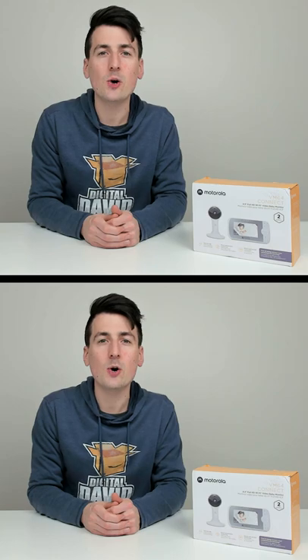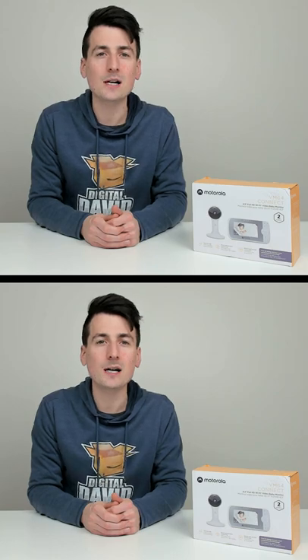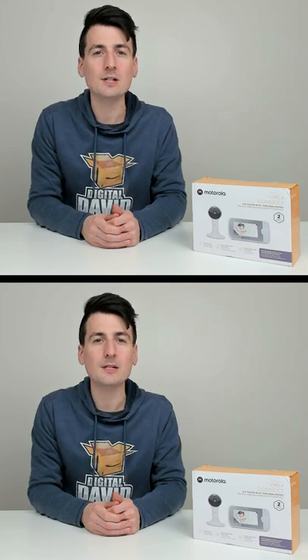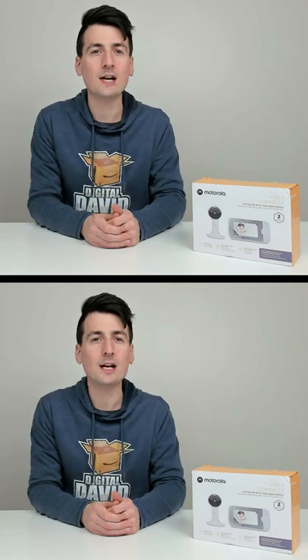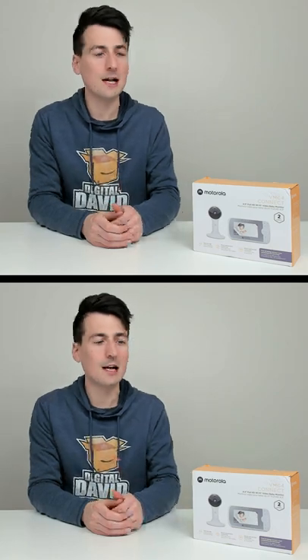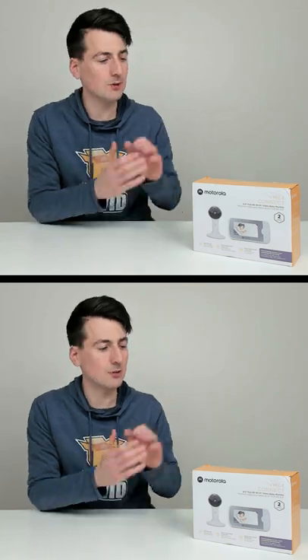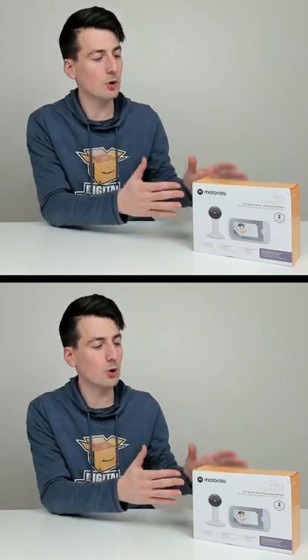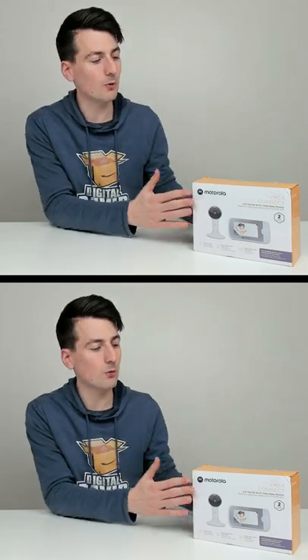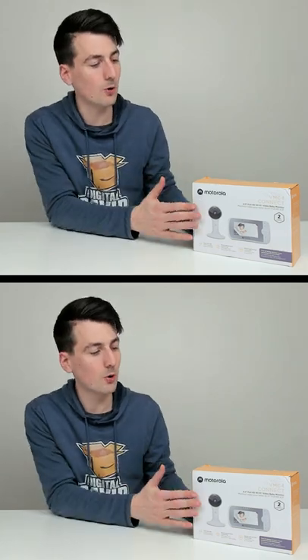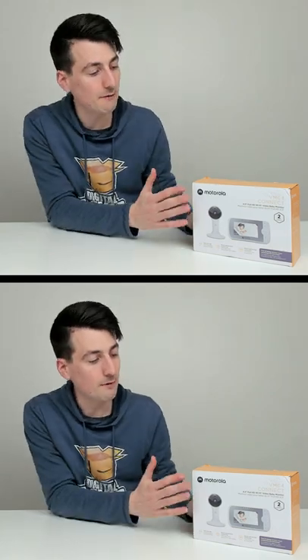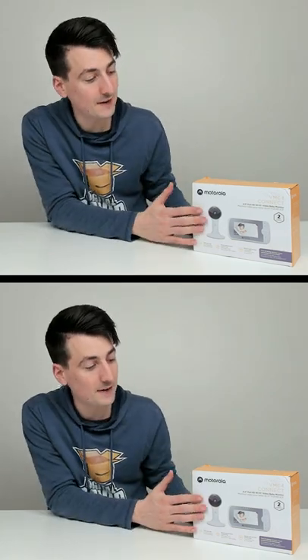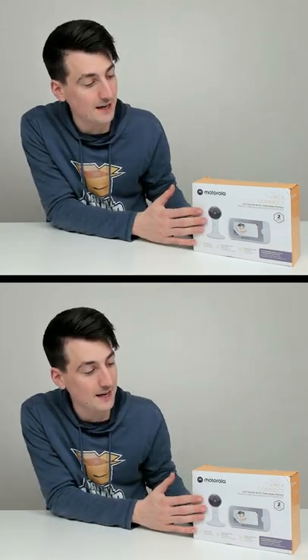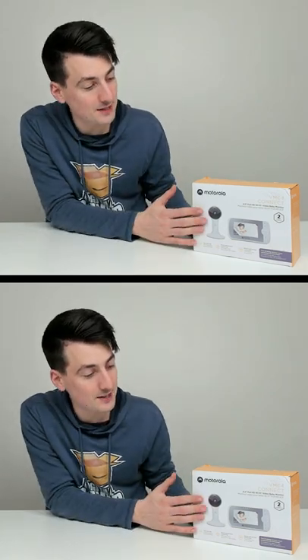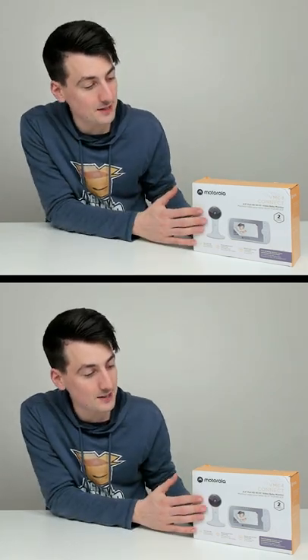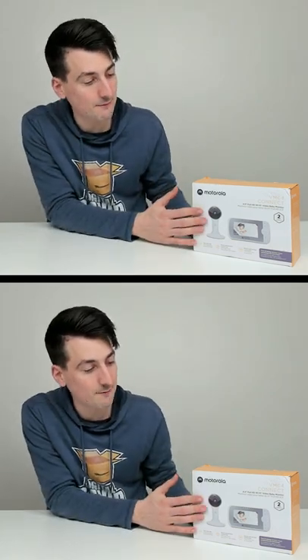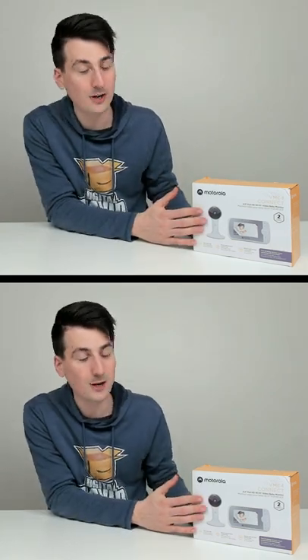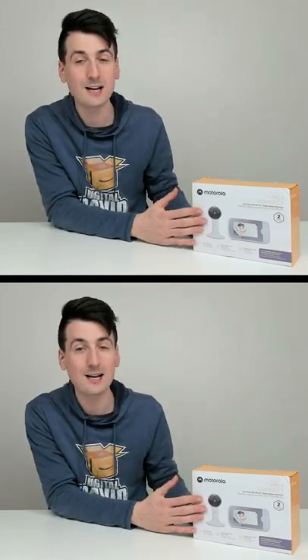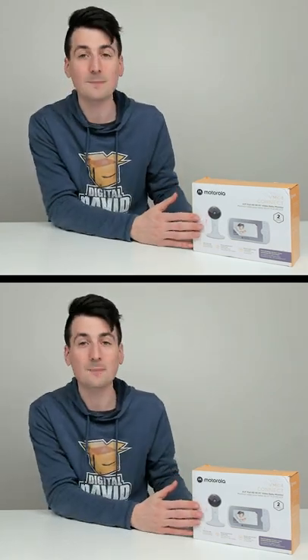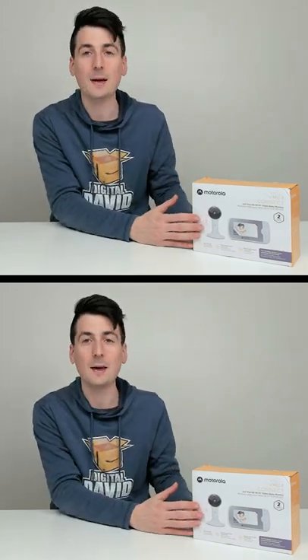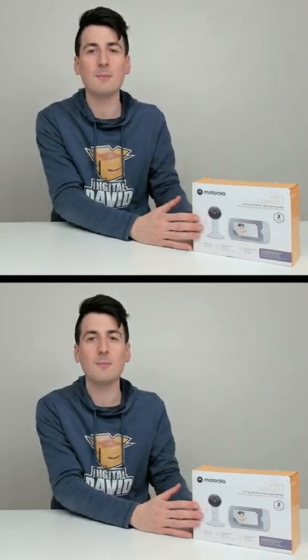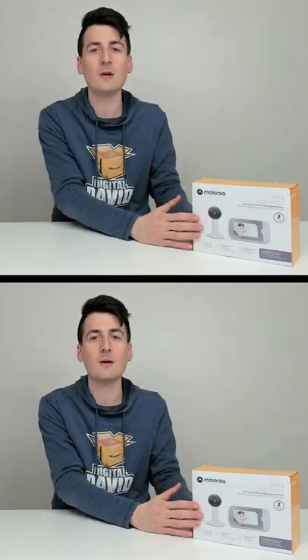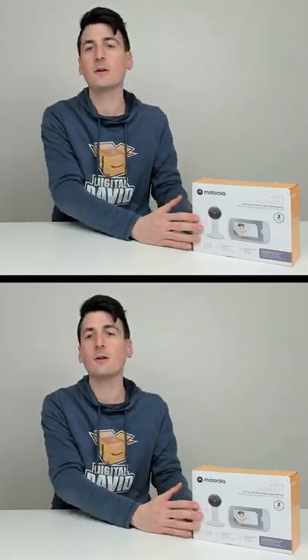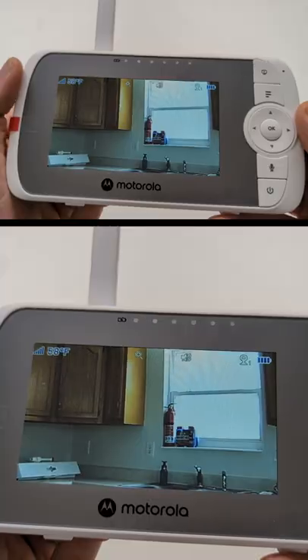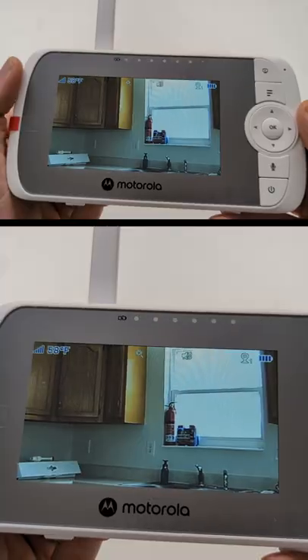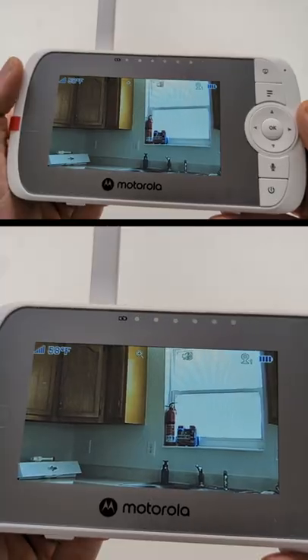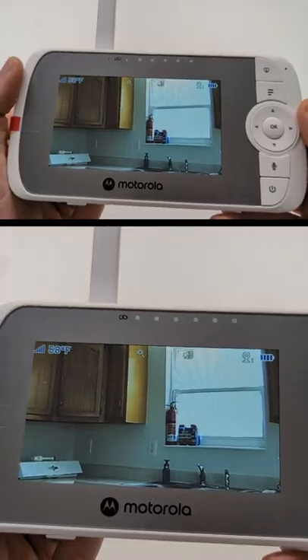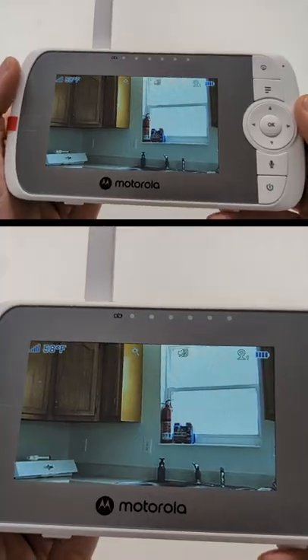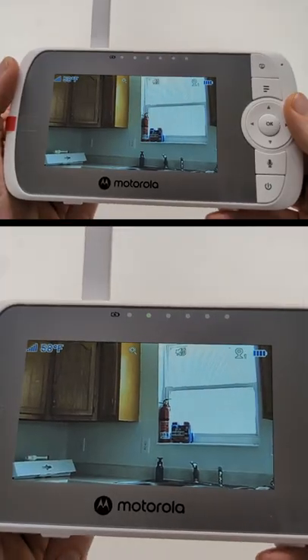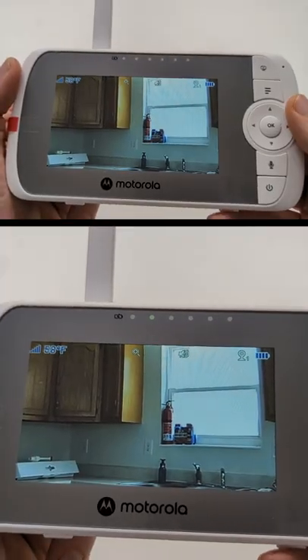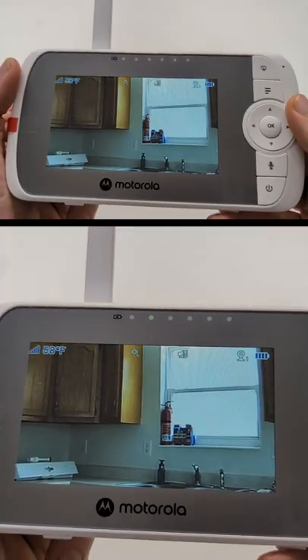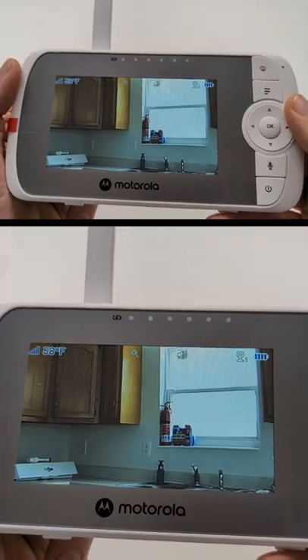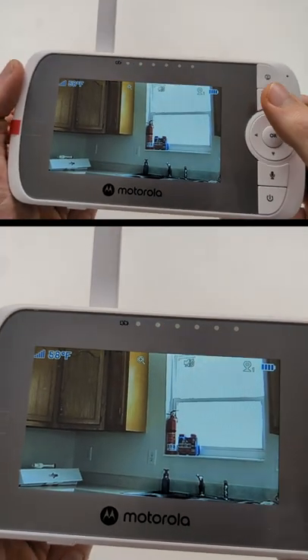I'm going to be checking out the Motorola VM64 Kinect Baby Monitor. You can see it's in the kitchen right now.